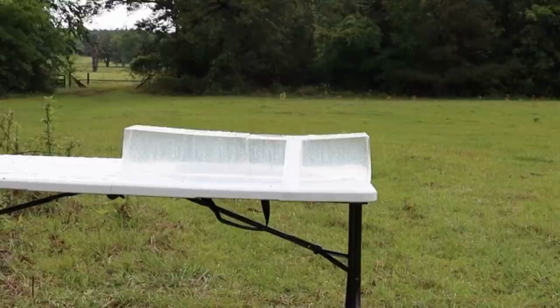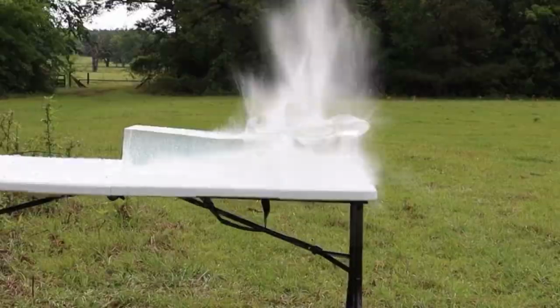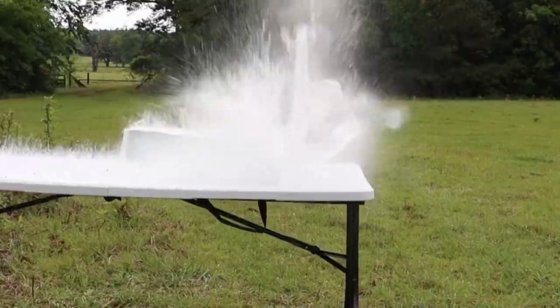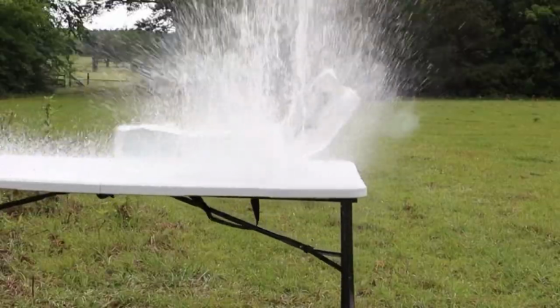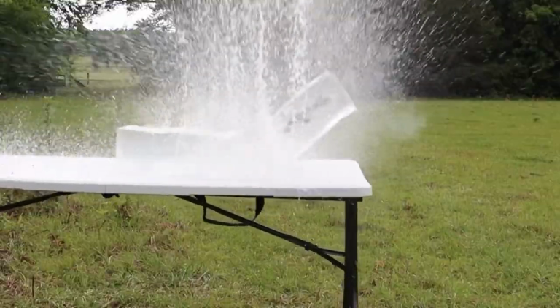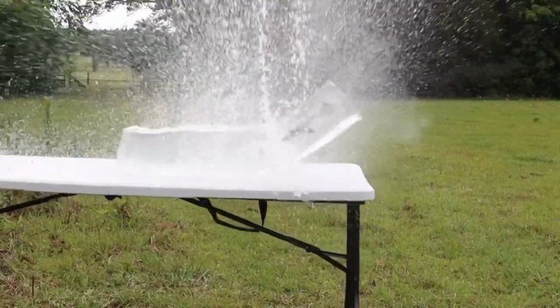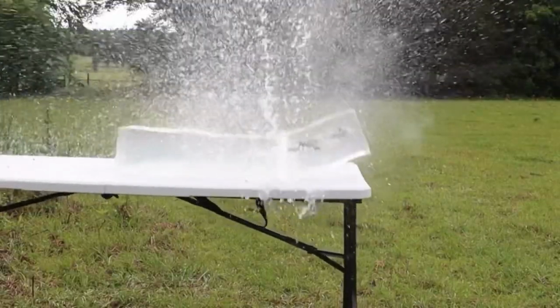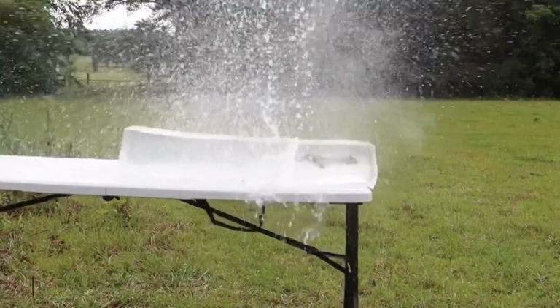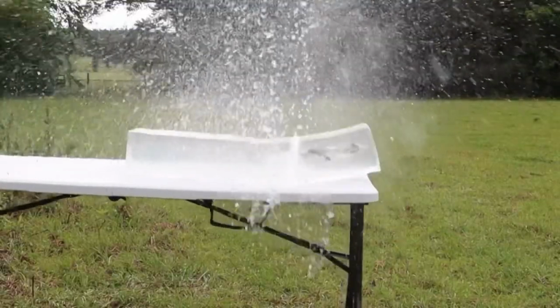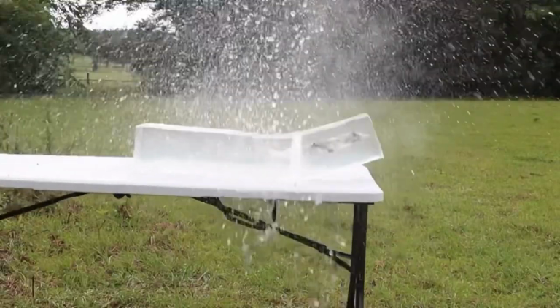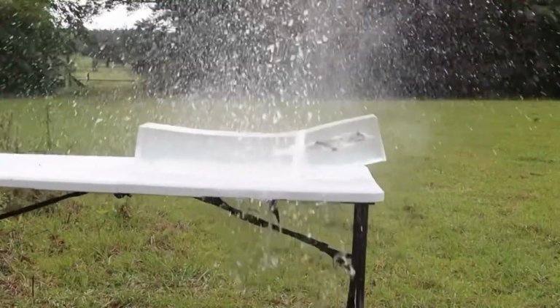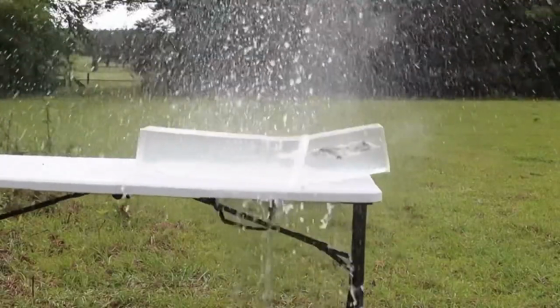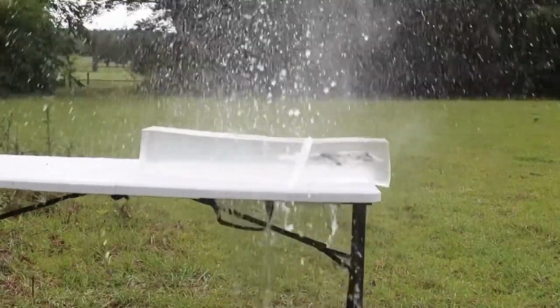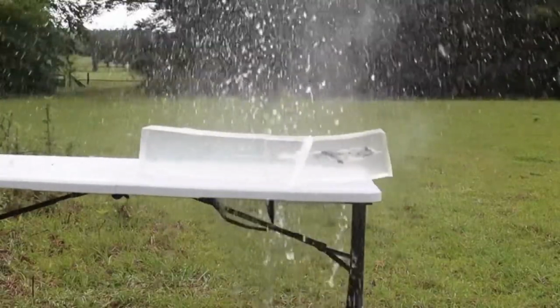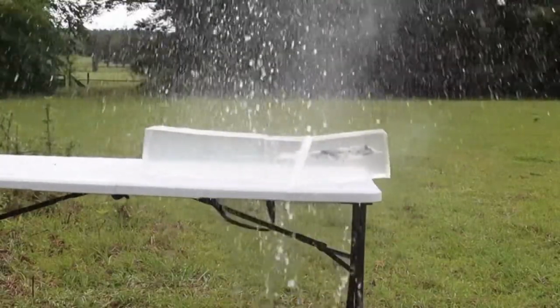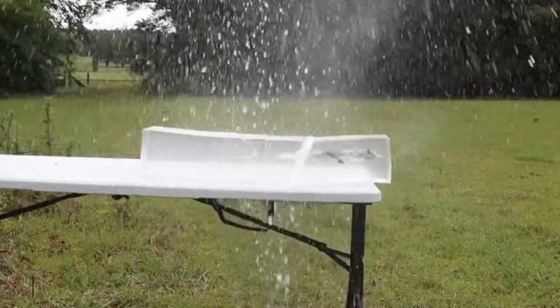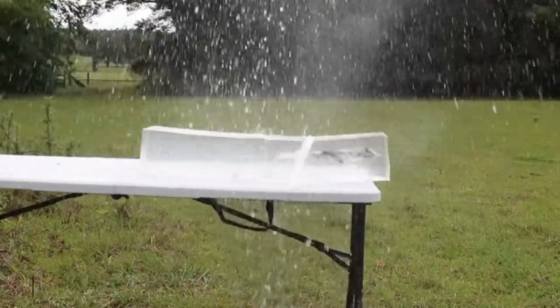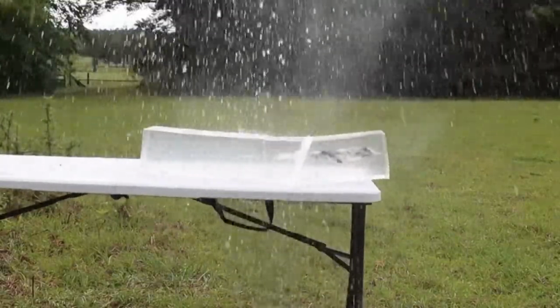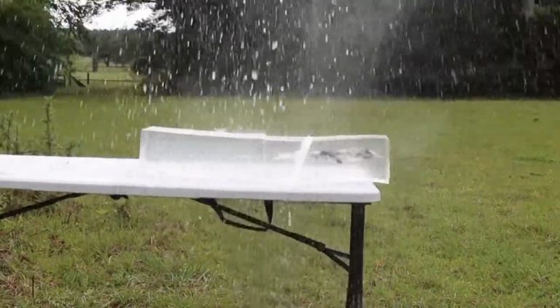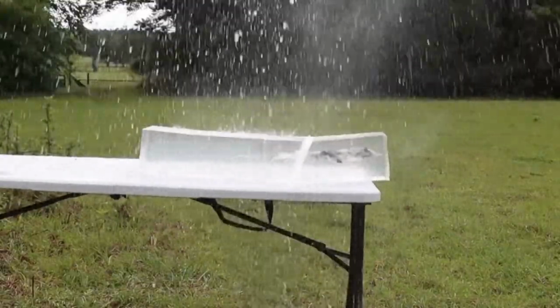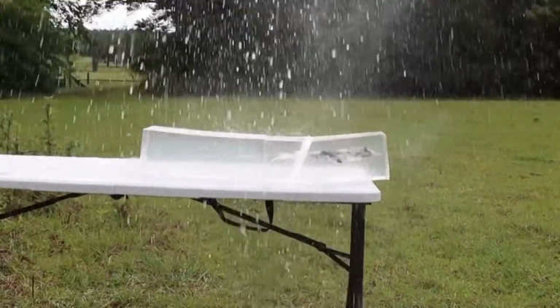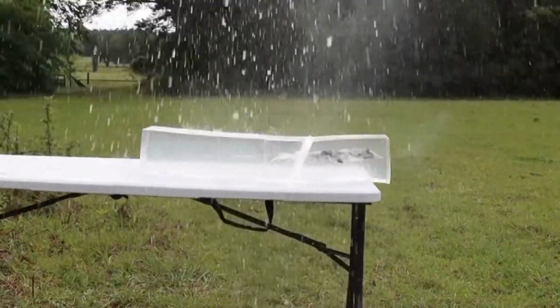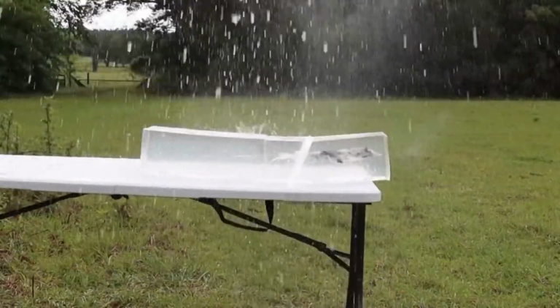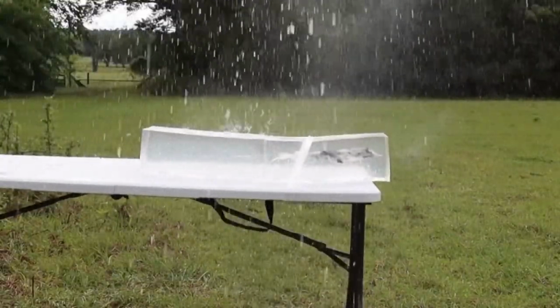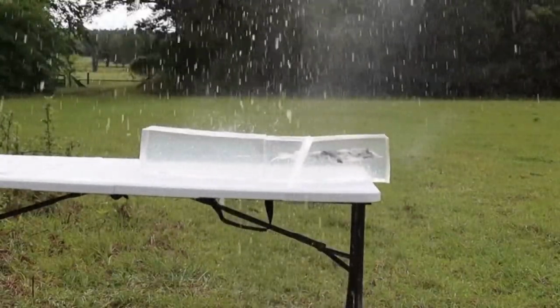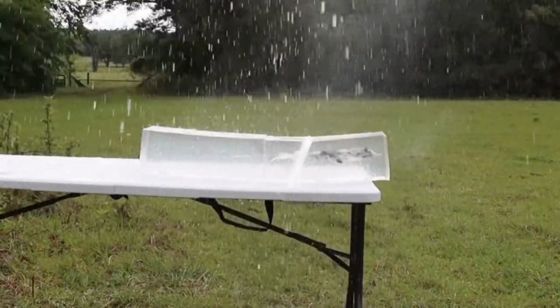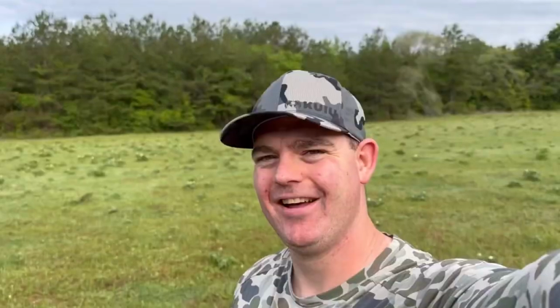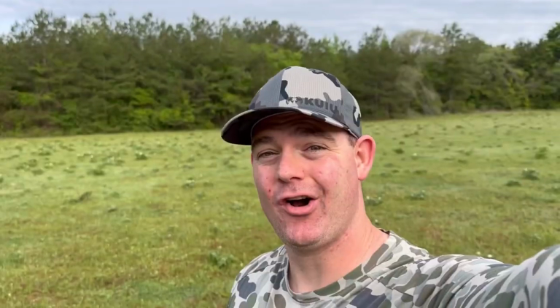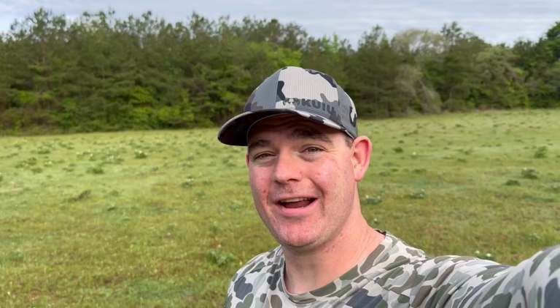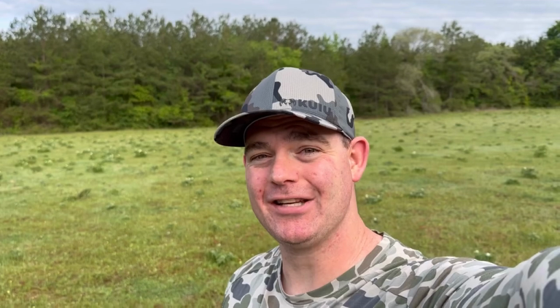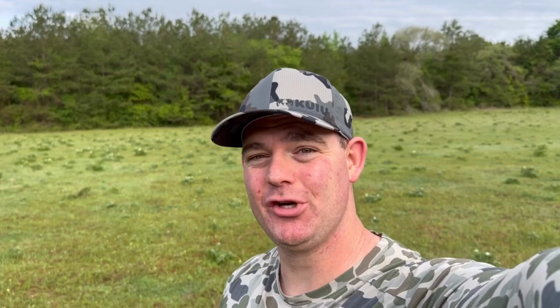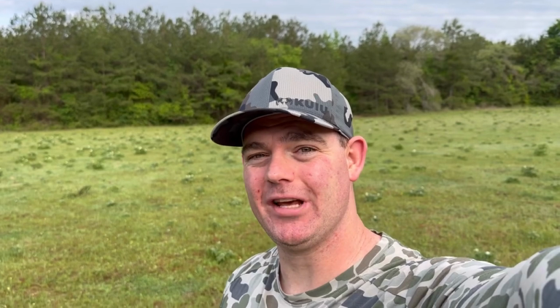The ballistics gel in this video has been sourced from Clear Ballistics — you can find a link in the description. Alright, let's shoot it.